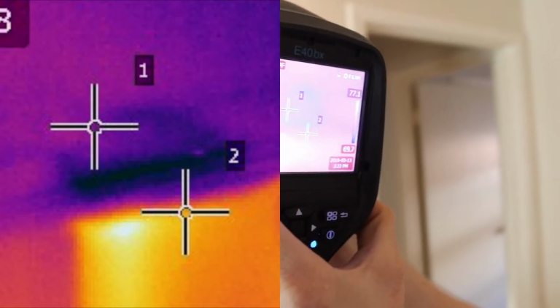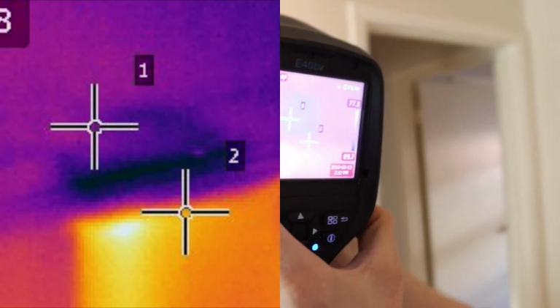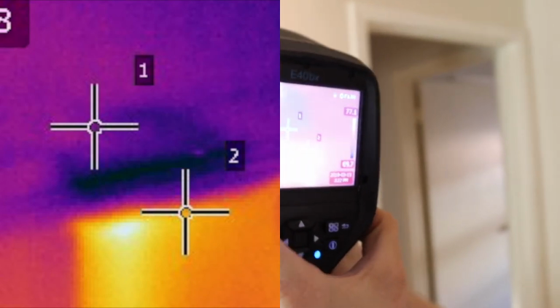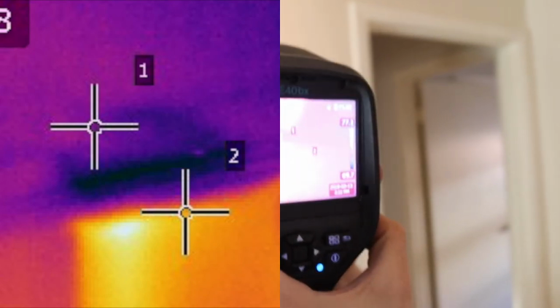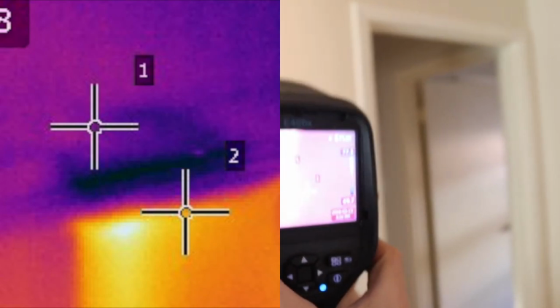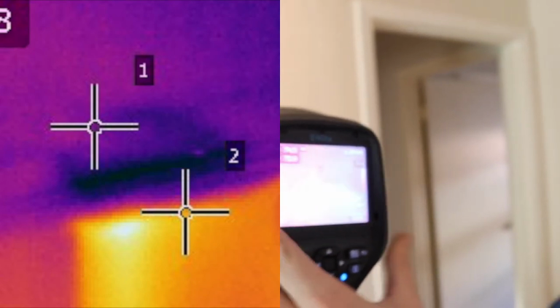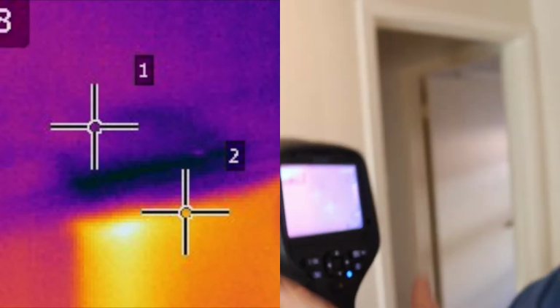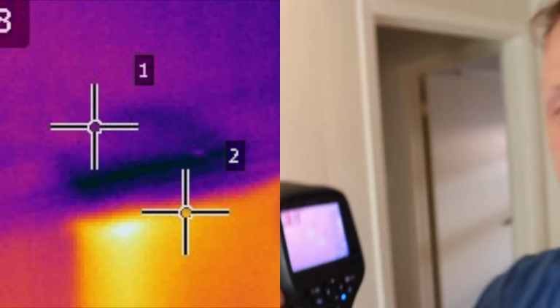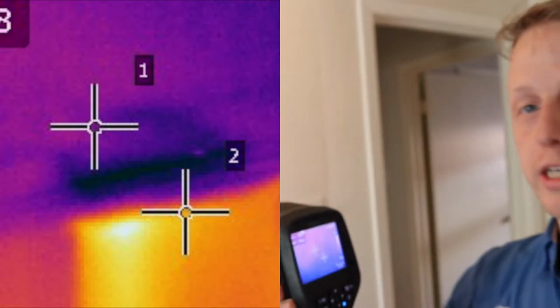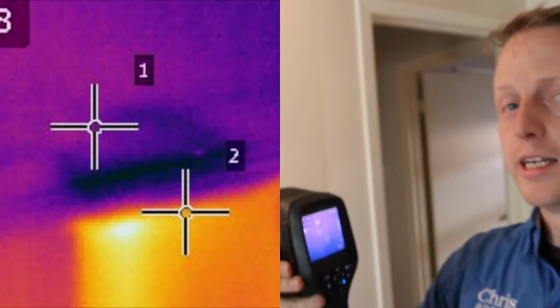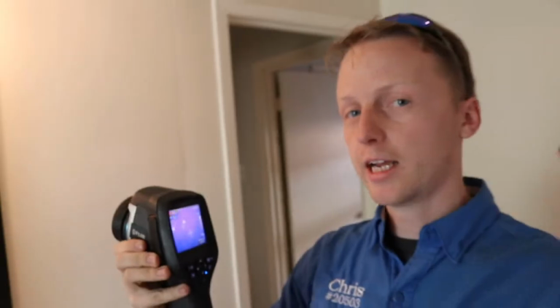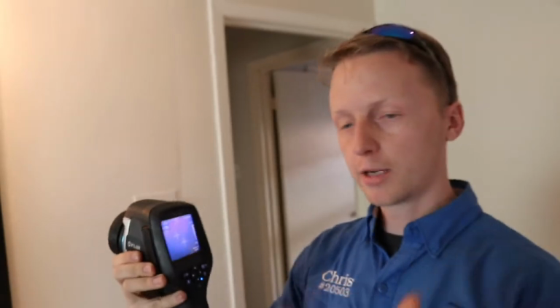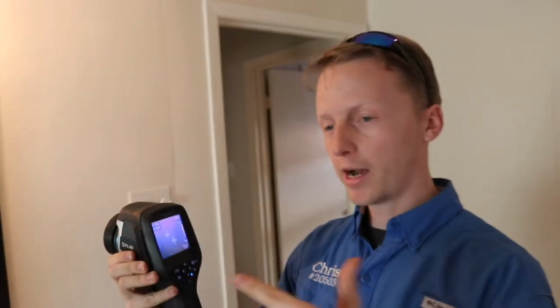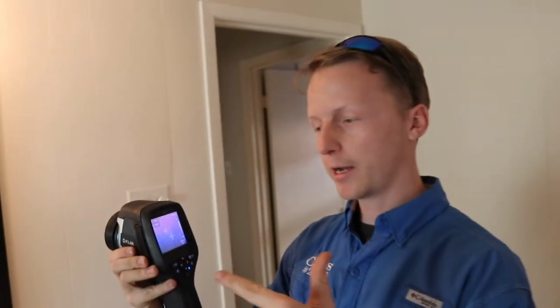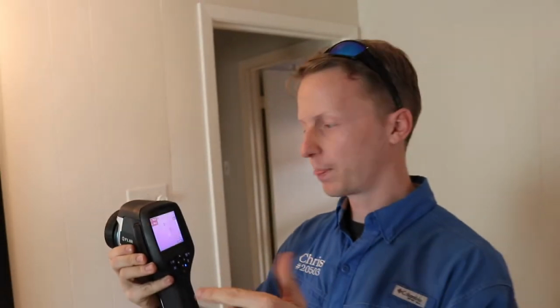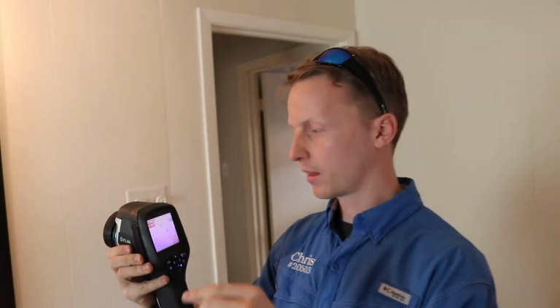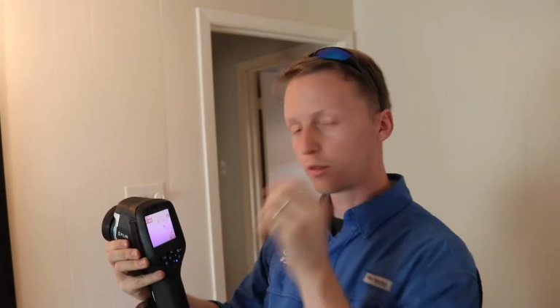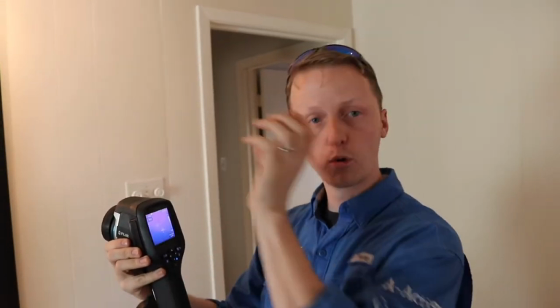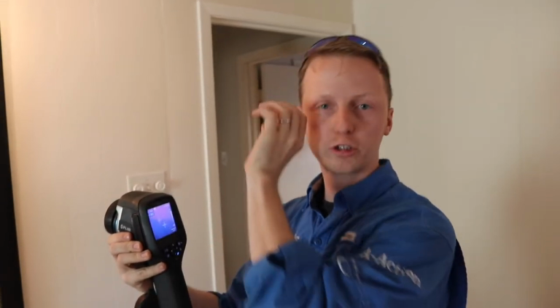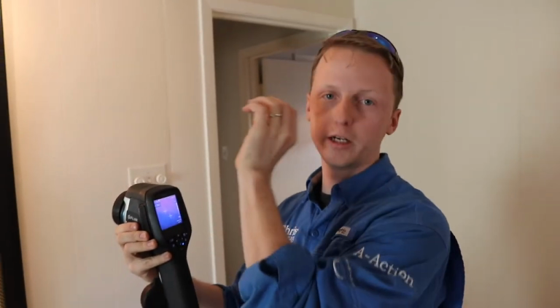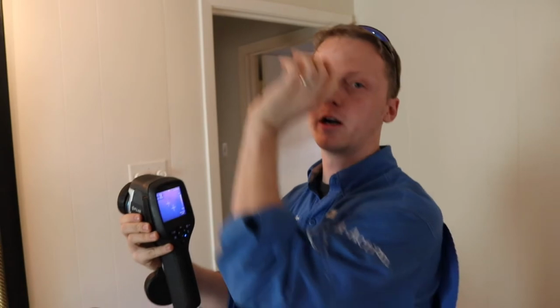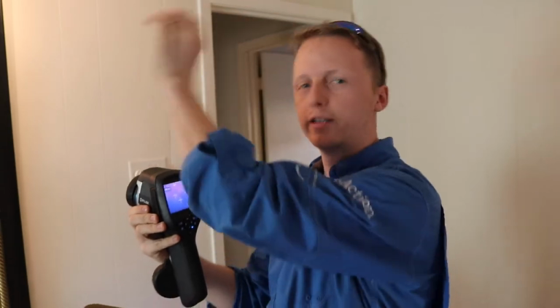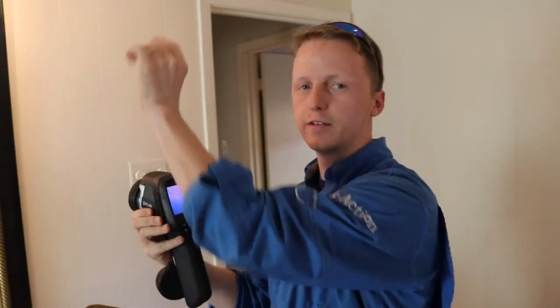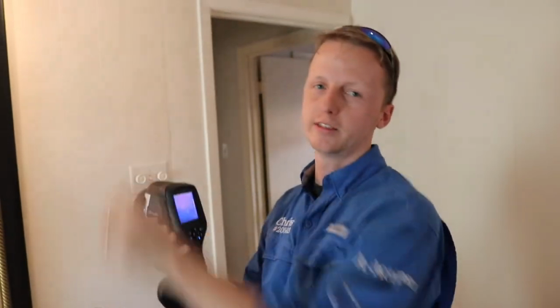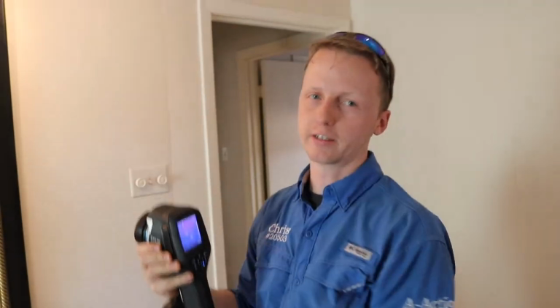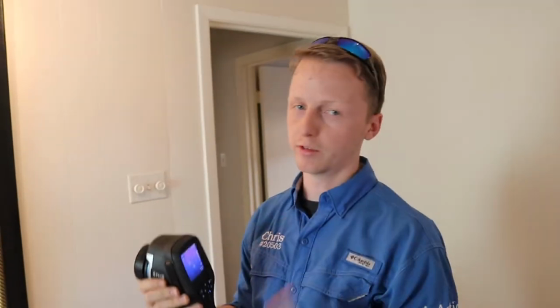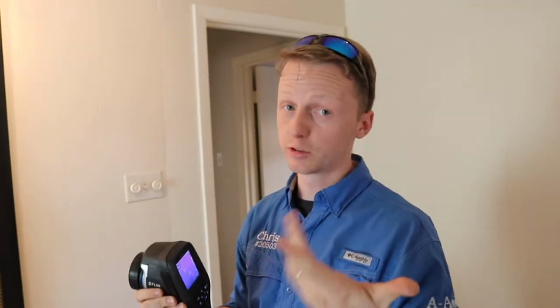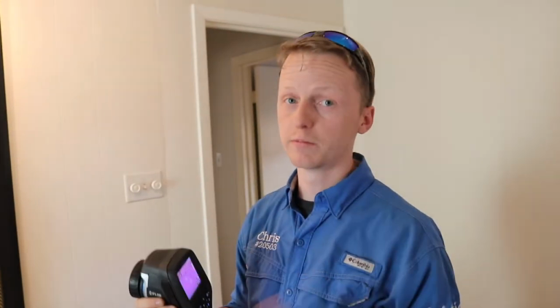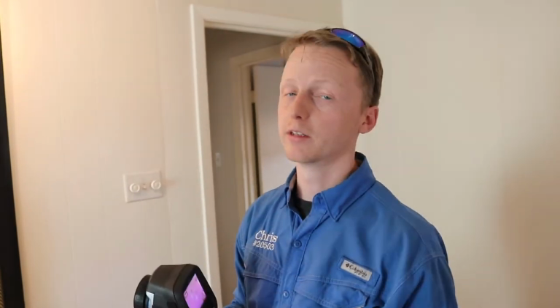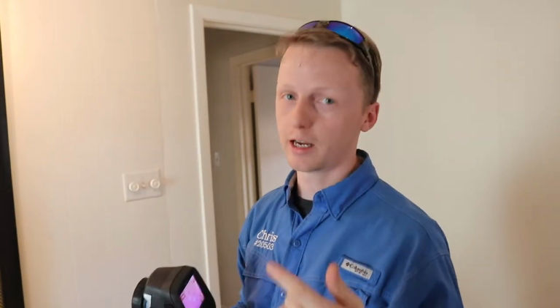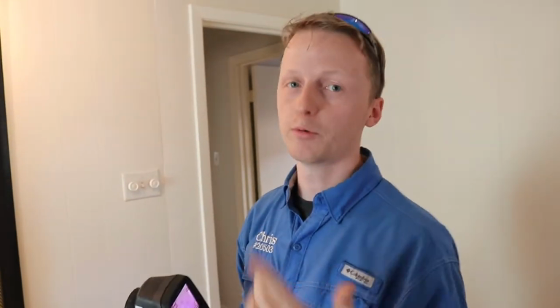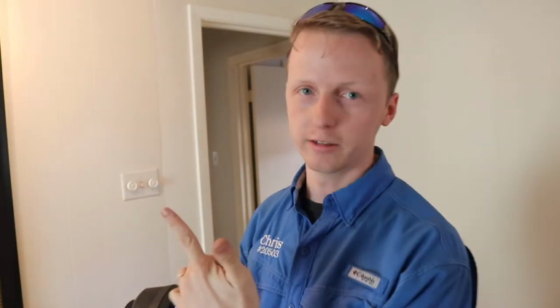What I'll do next is I actually take my moisture meter and test if it's active. And this time it was.